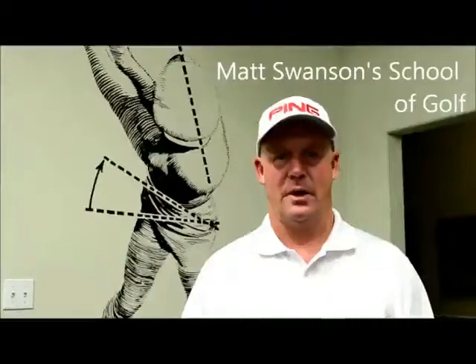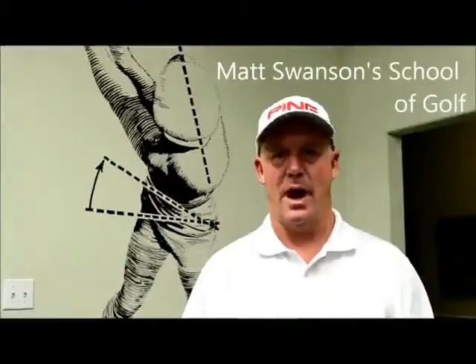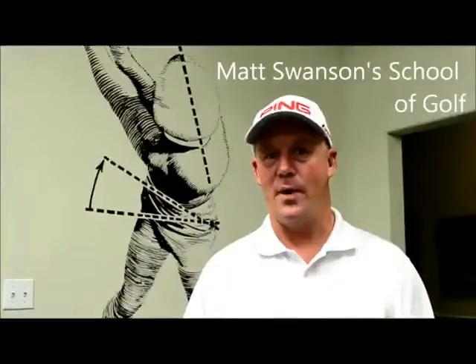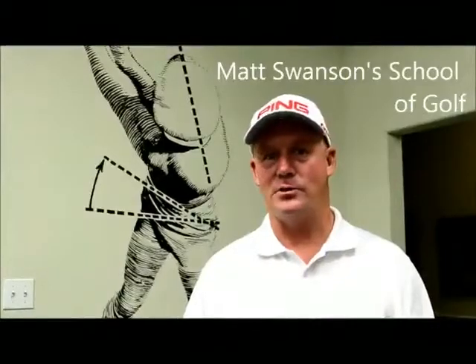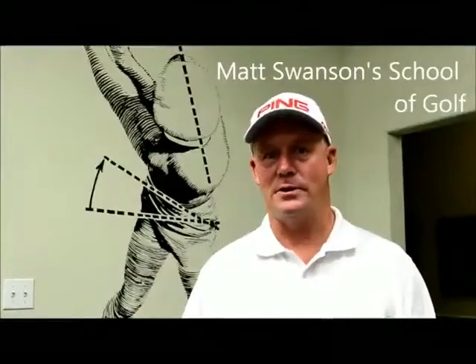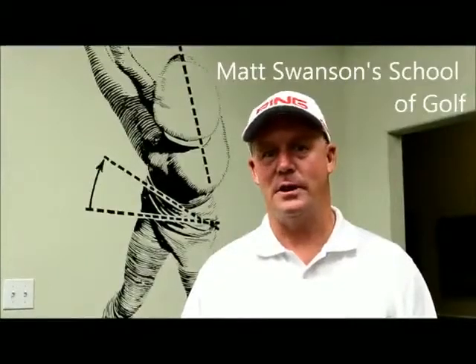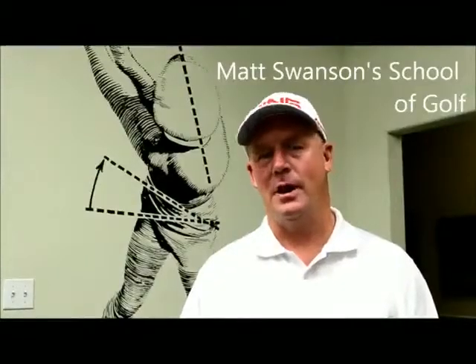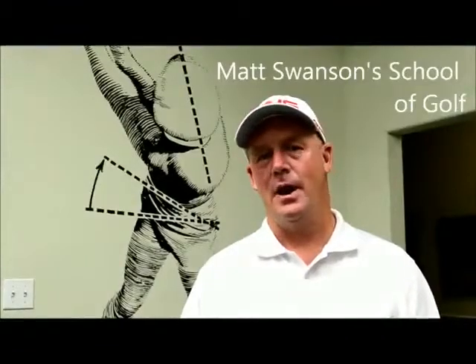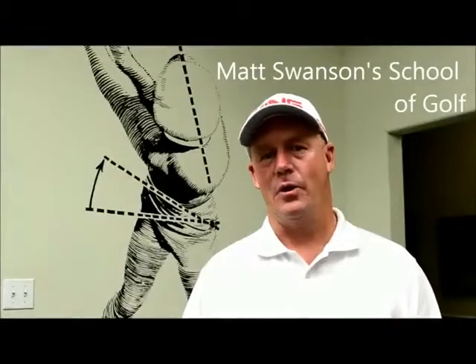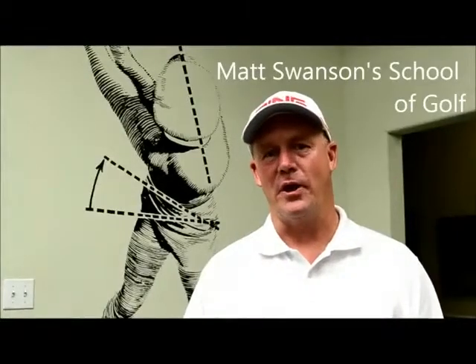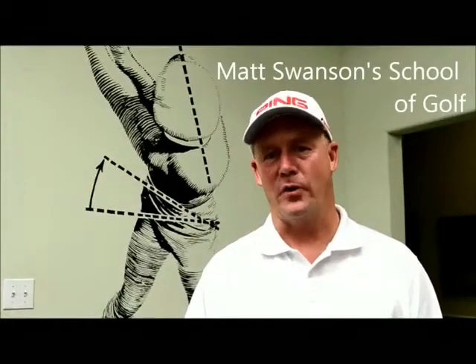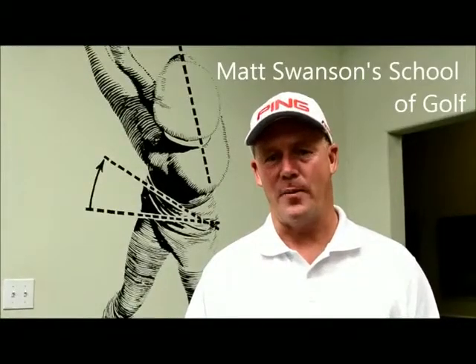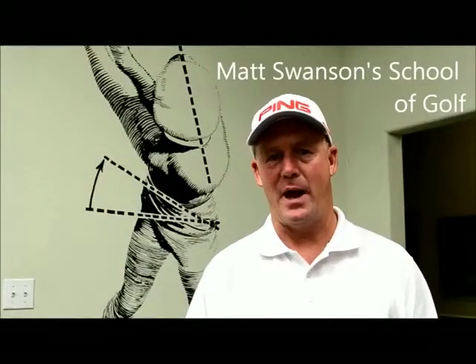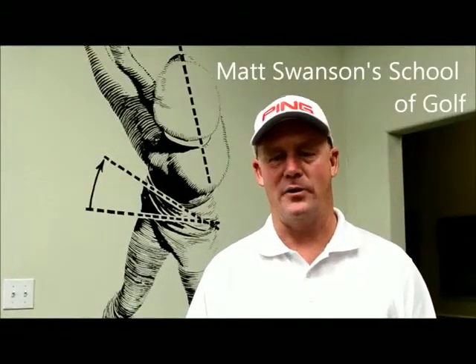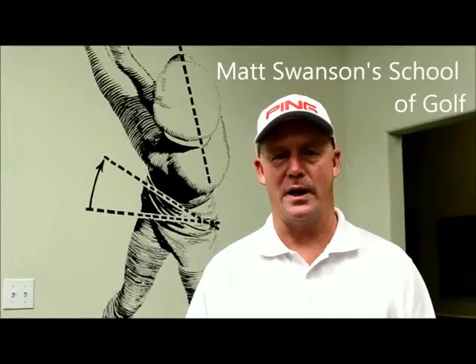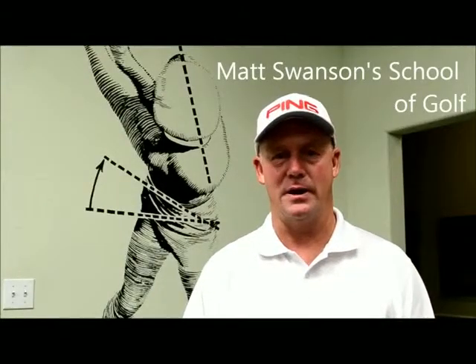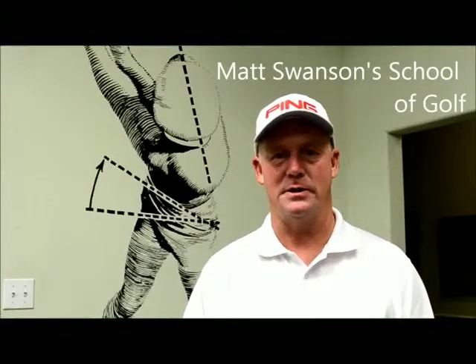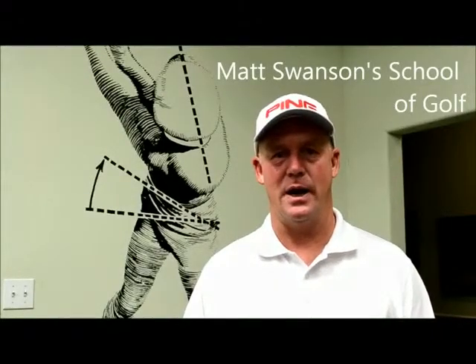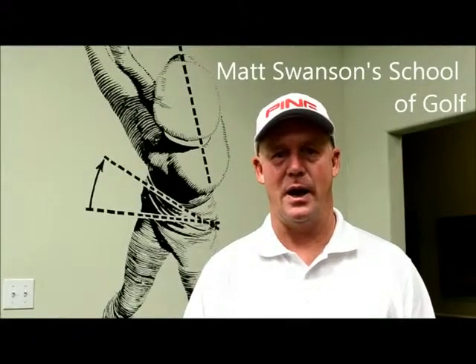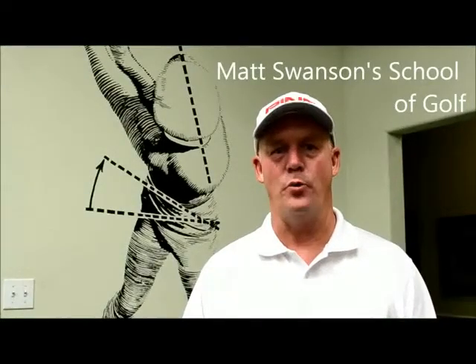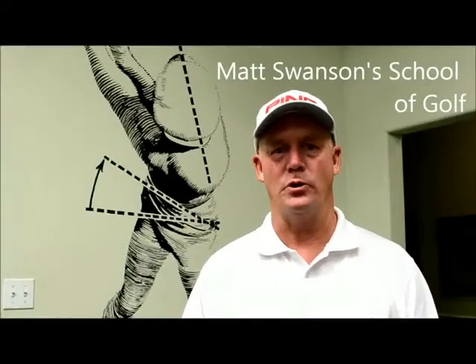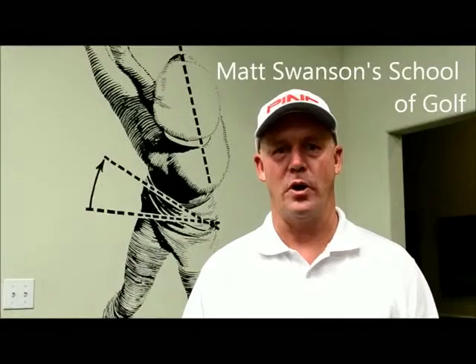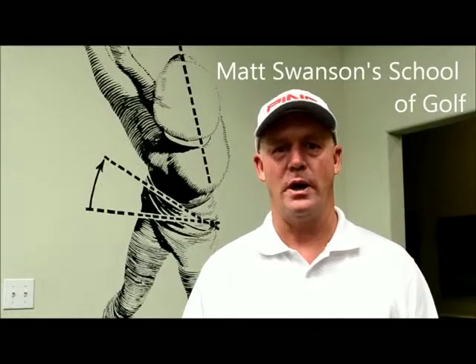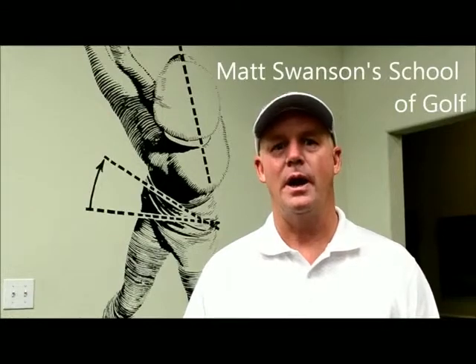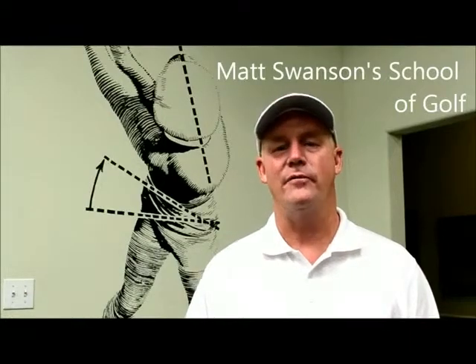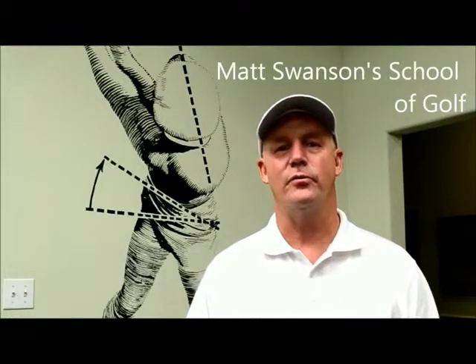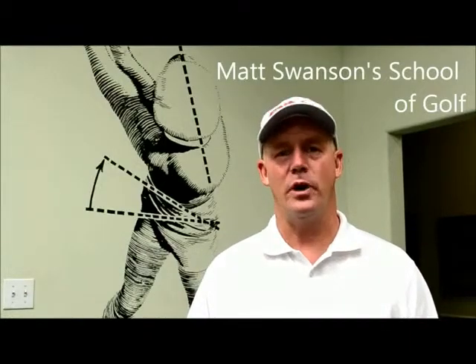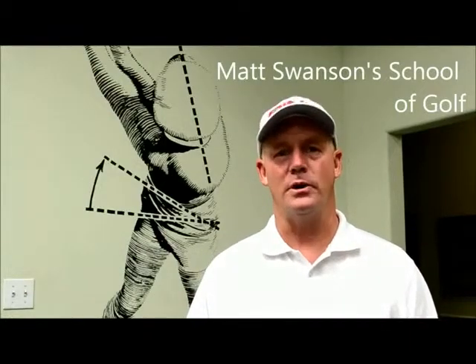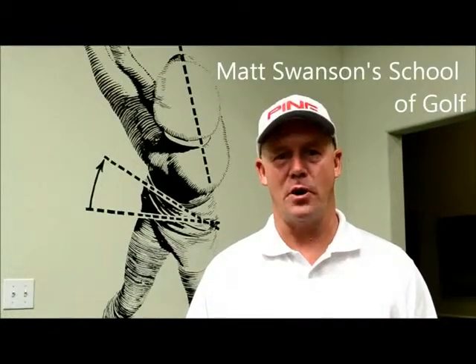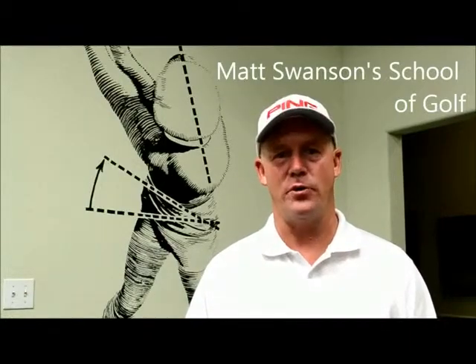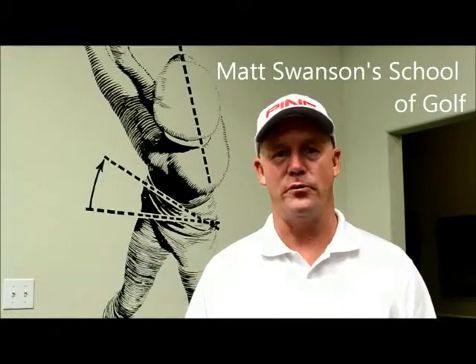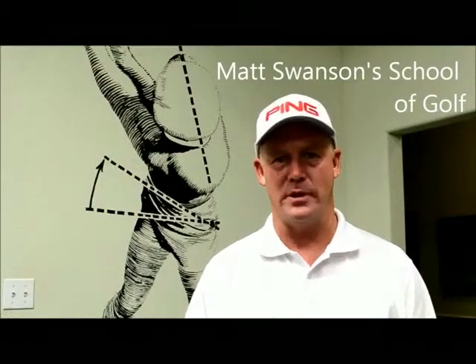Hi, I'm Matt Swanson. I want to thank you for coming out and taking a lesson today. I hope you enjoyed it, and feel free to share it with your friends.